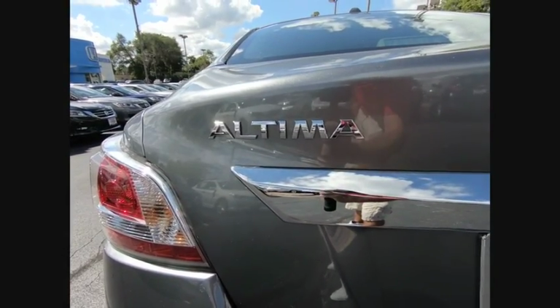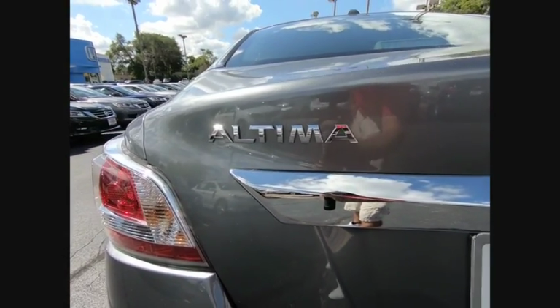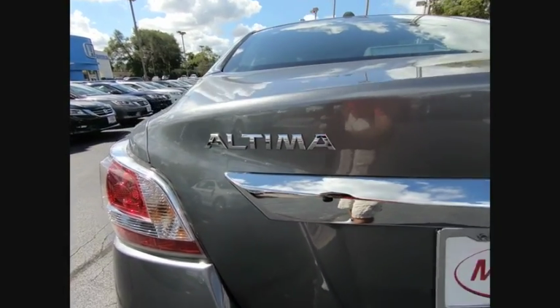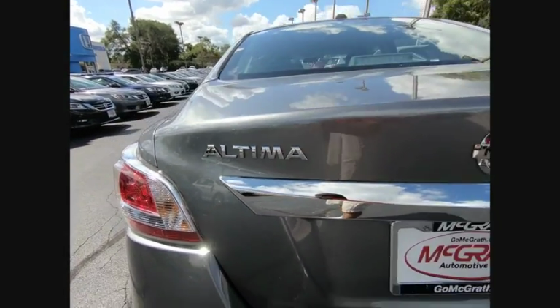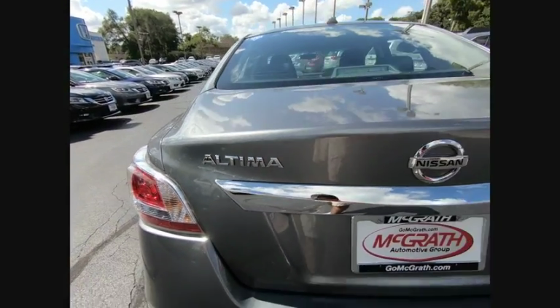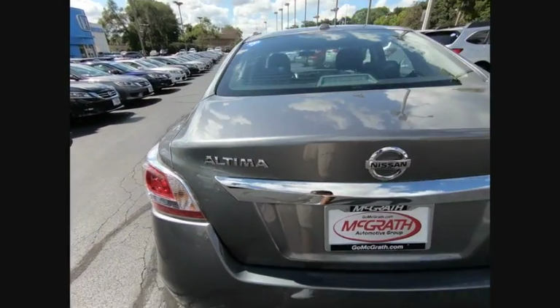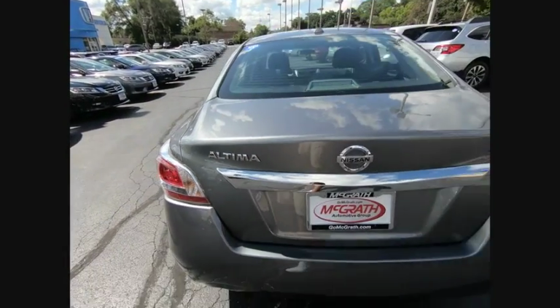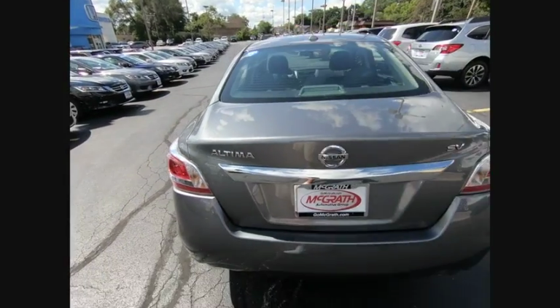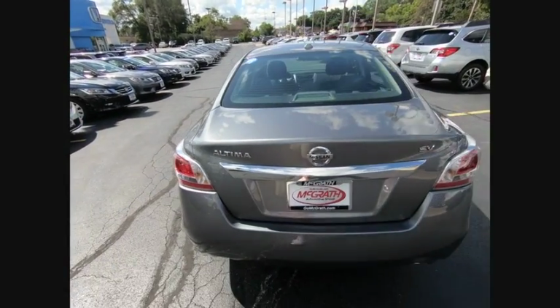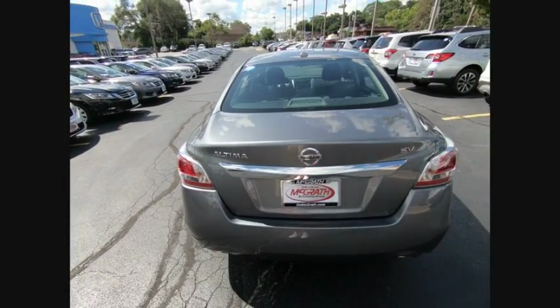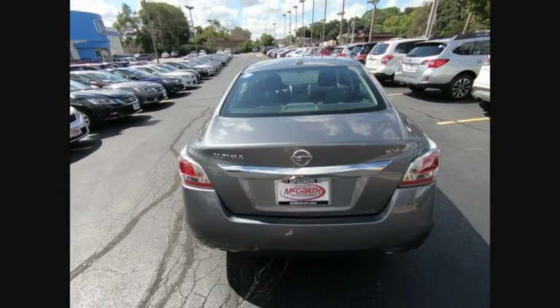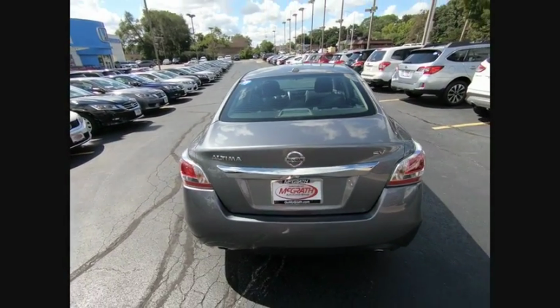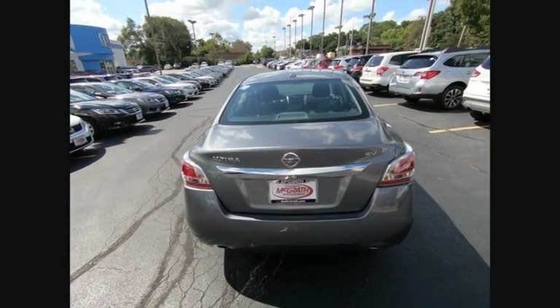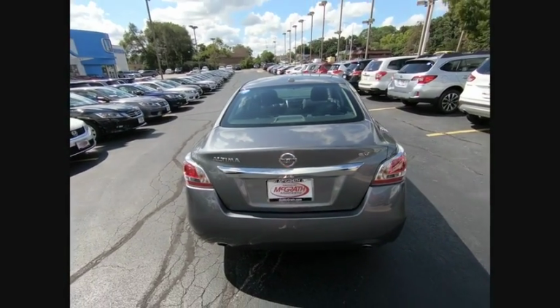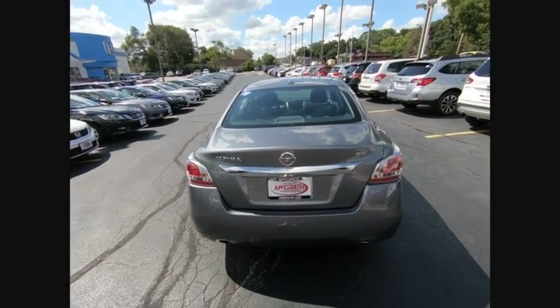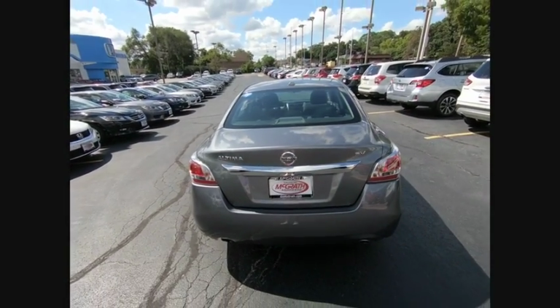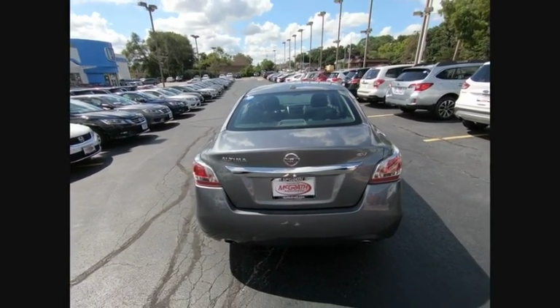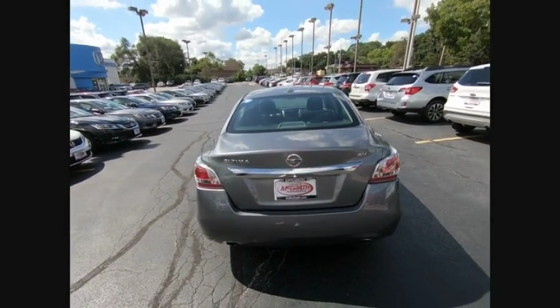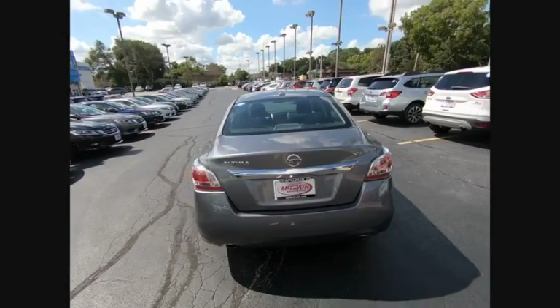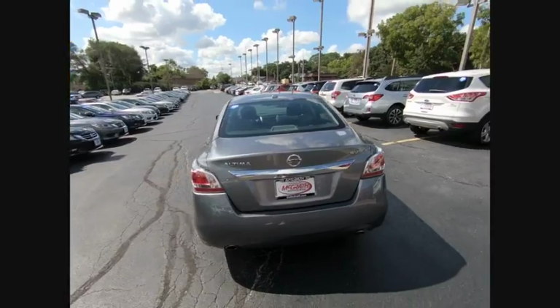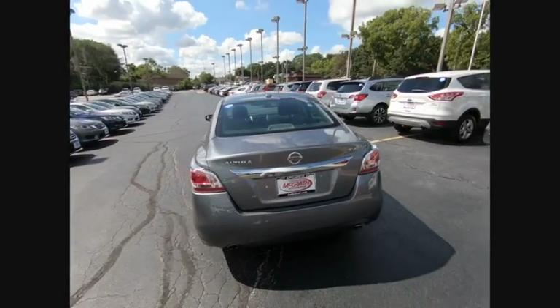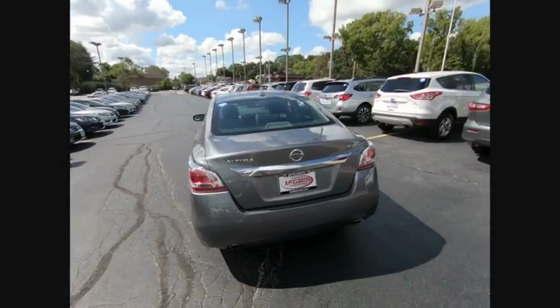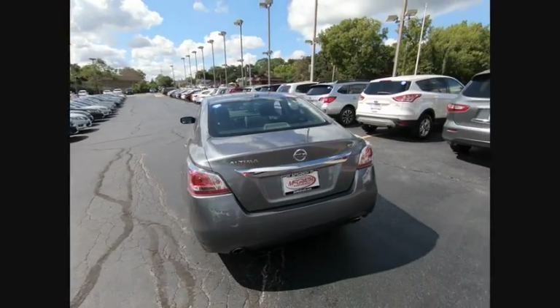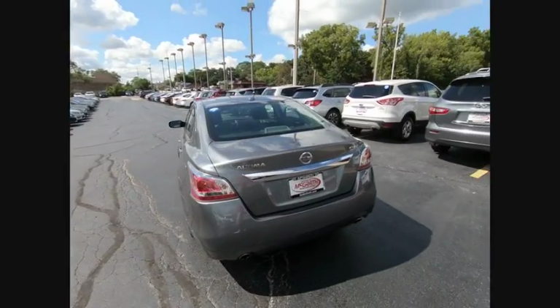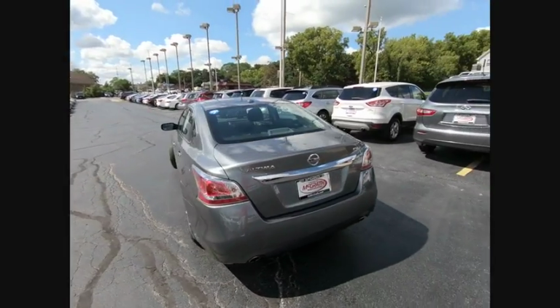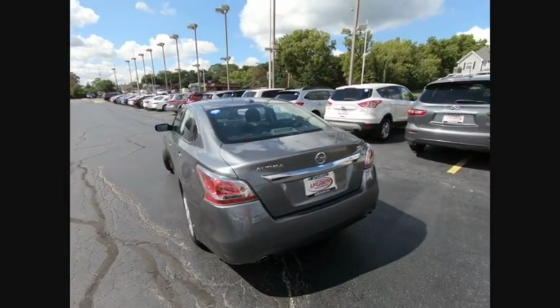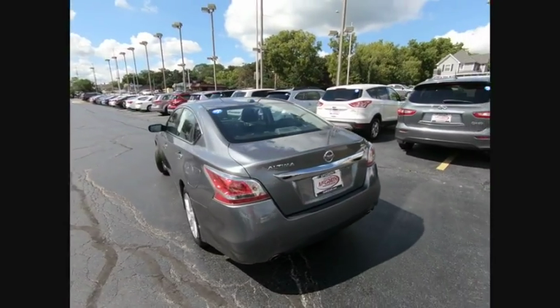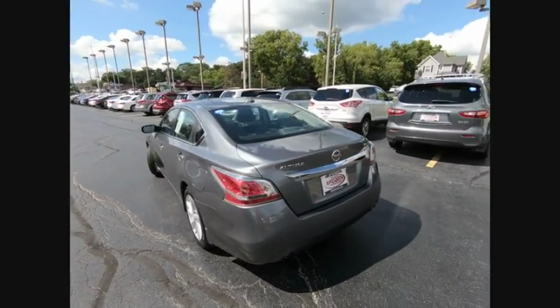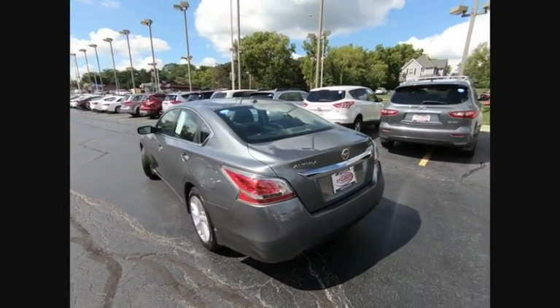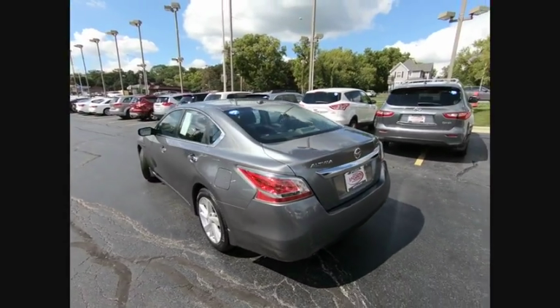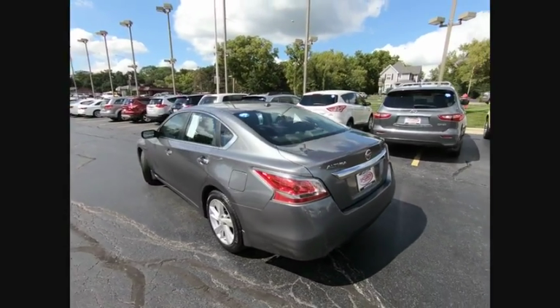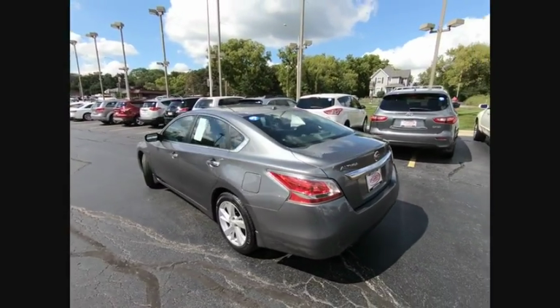And is priced below $15,000. This vehicle has less than 45,000 miles.